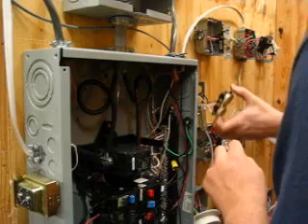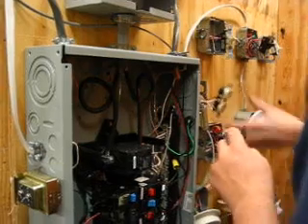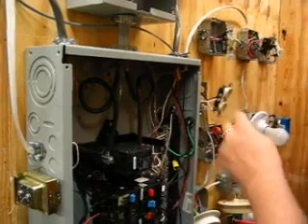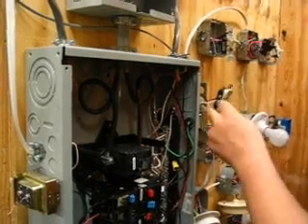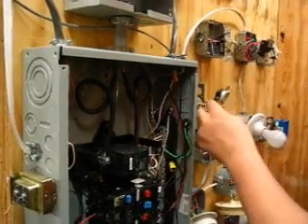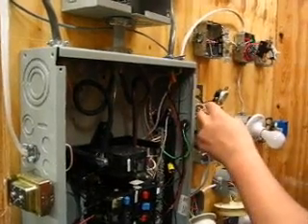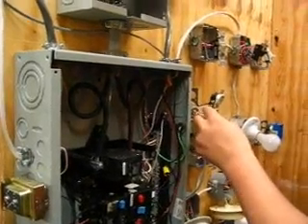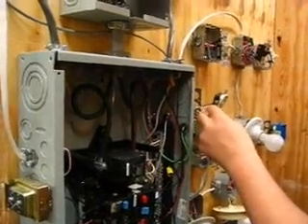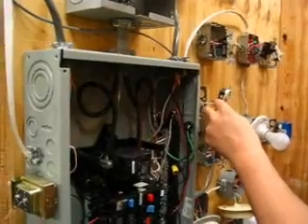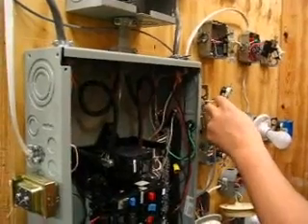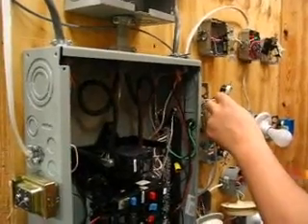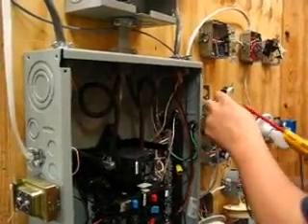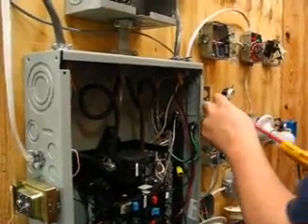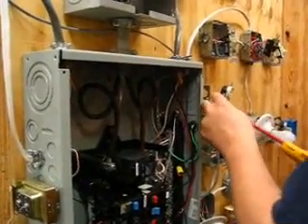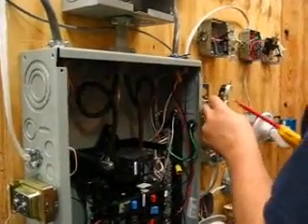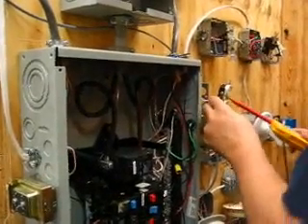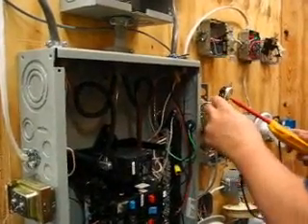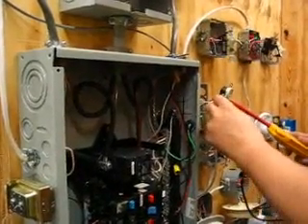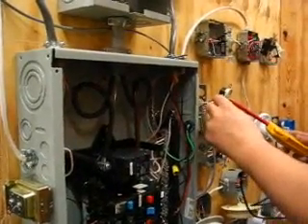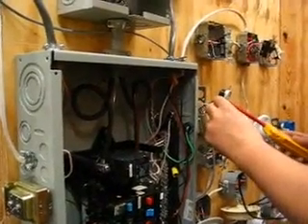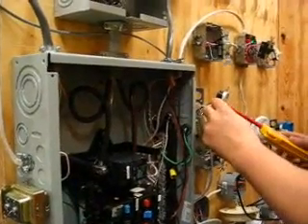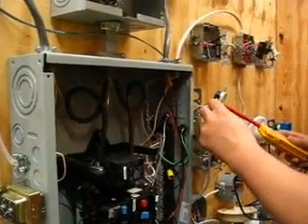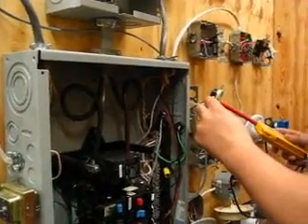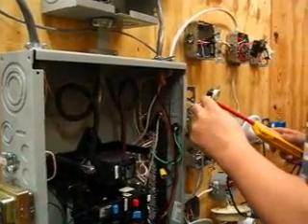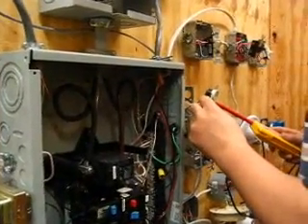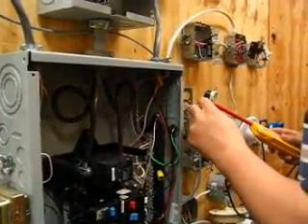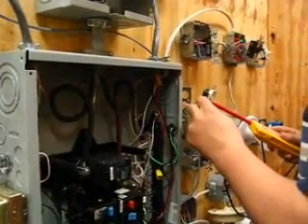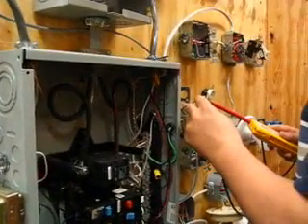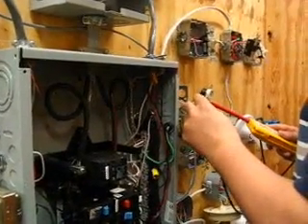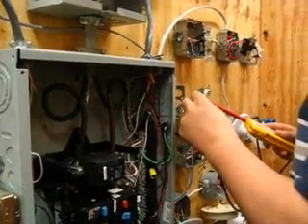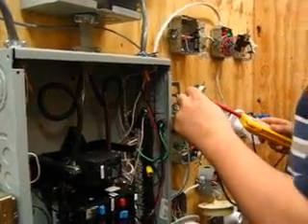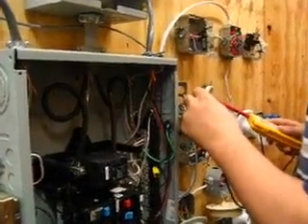Hot to neutral, we should get 120. Not about hot to neutral.